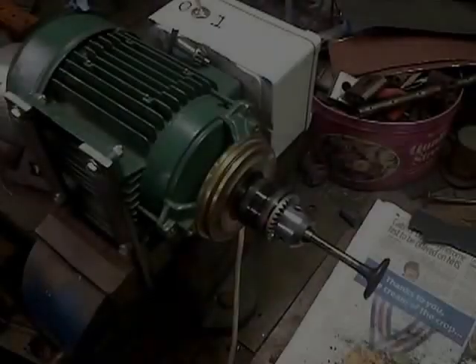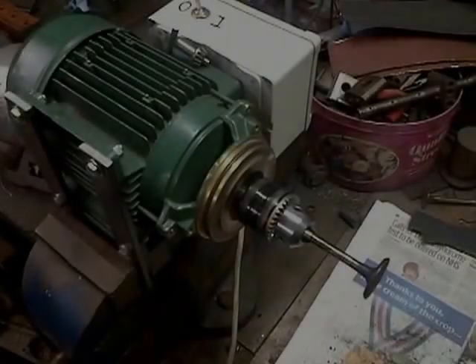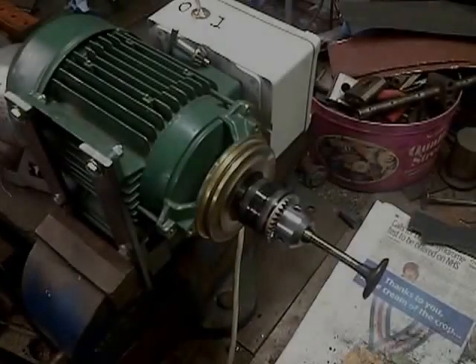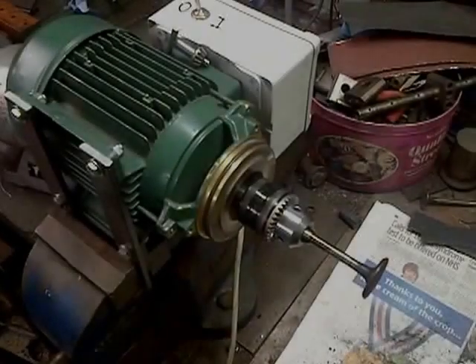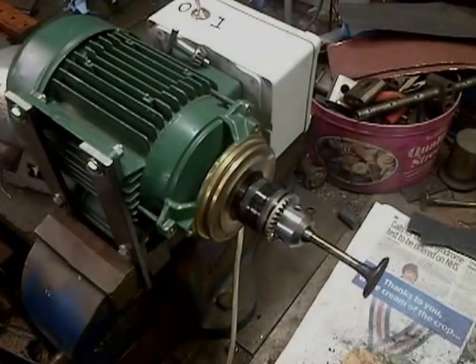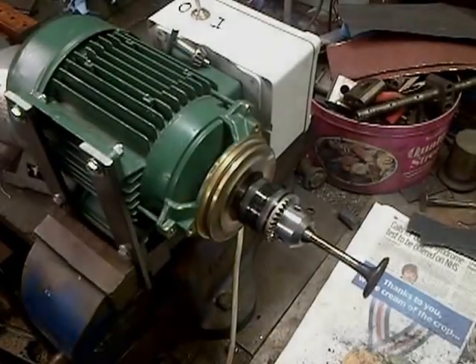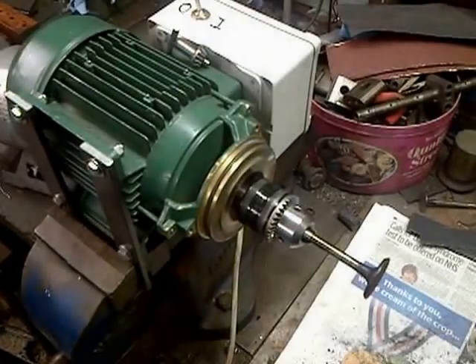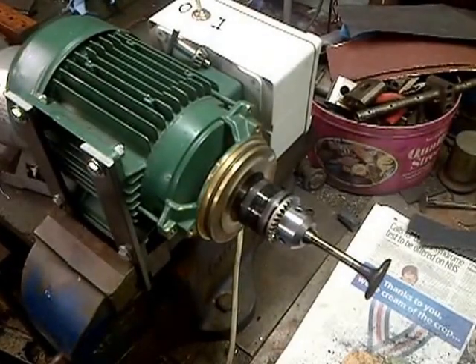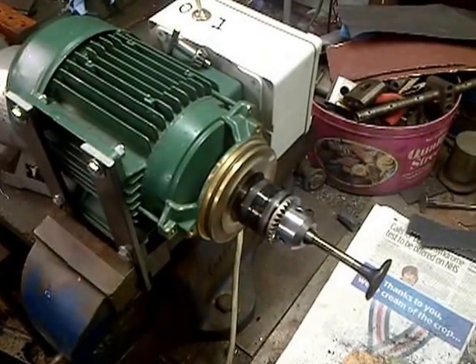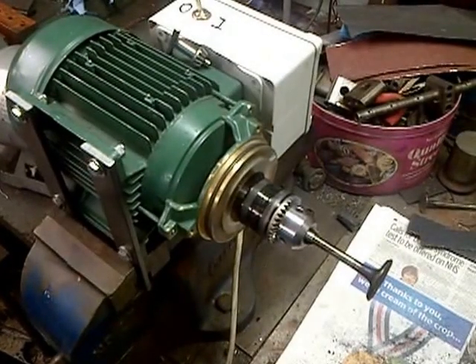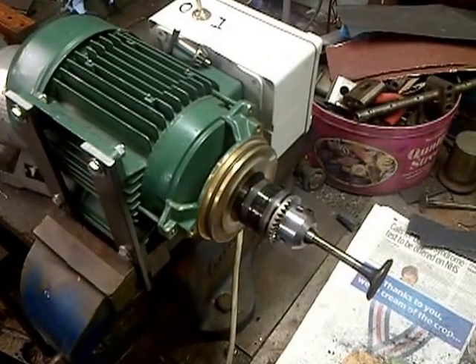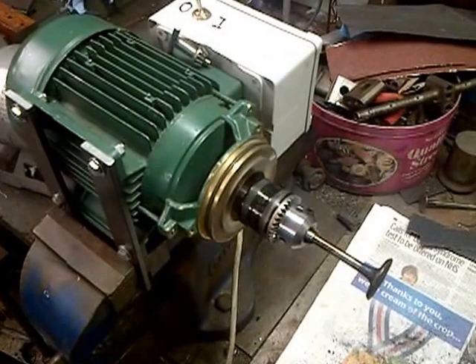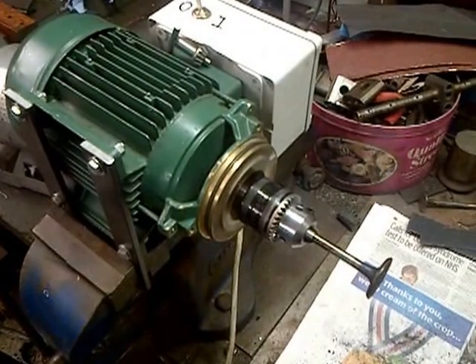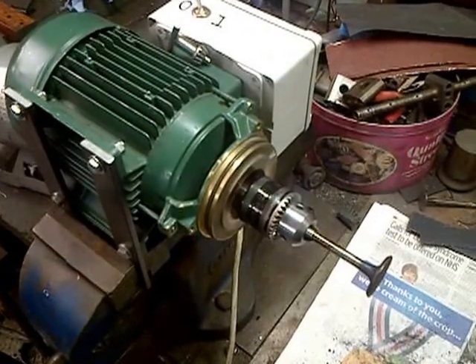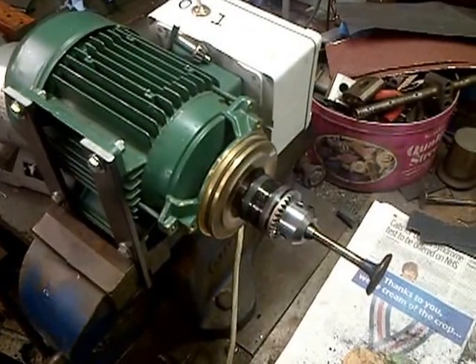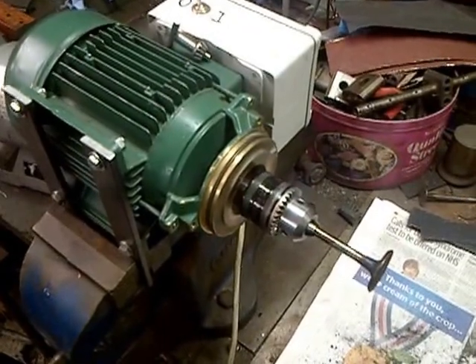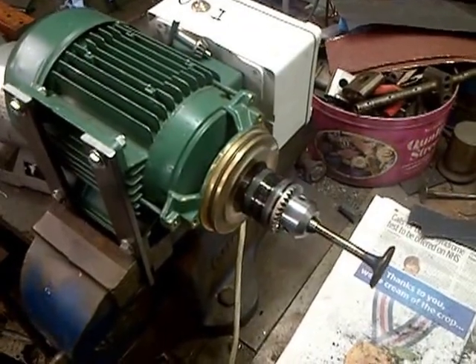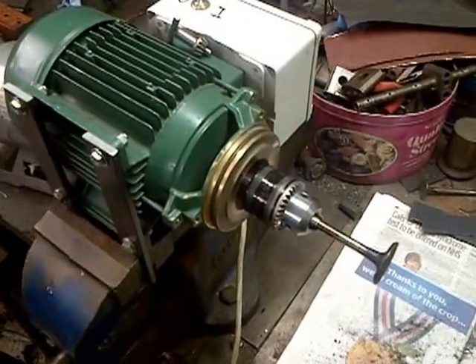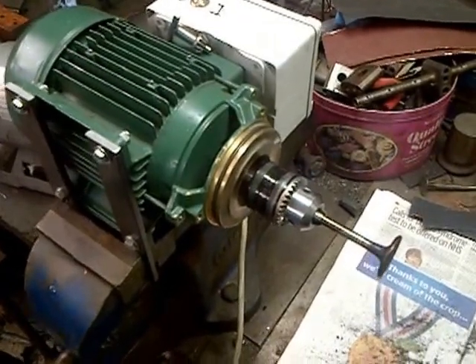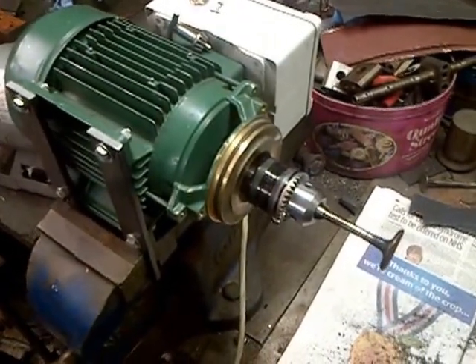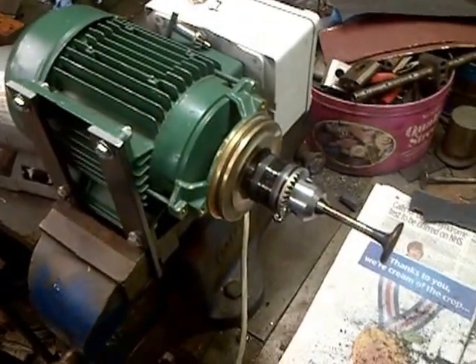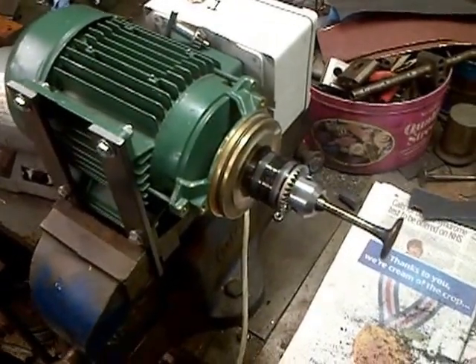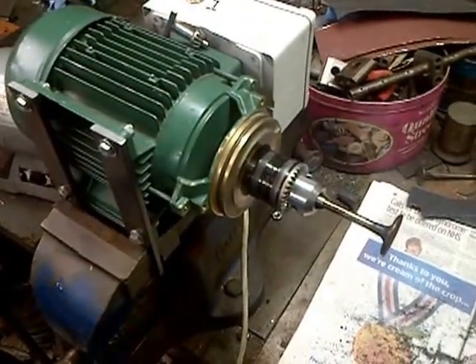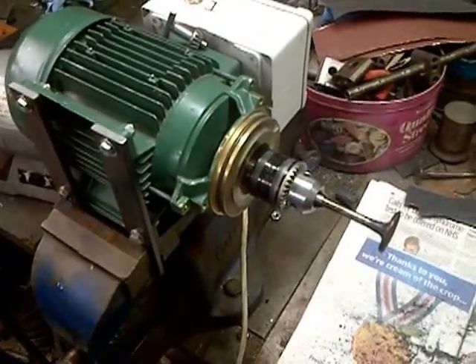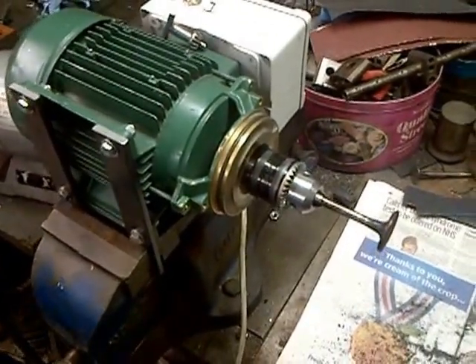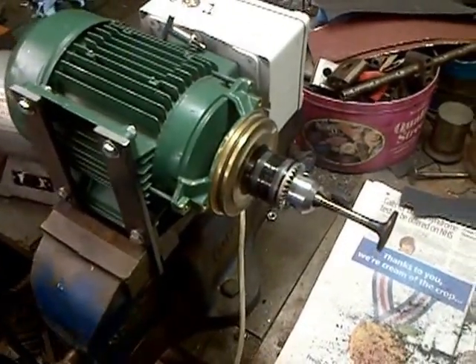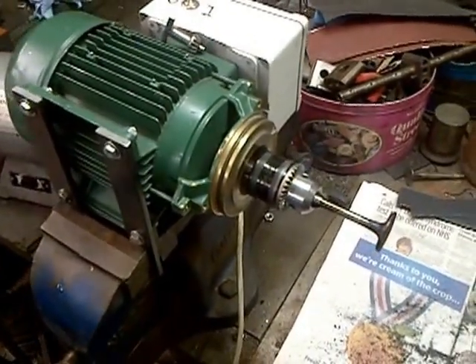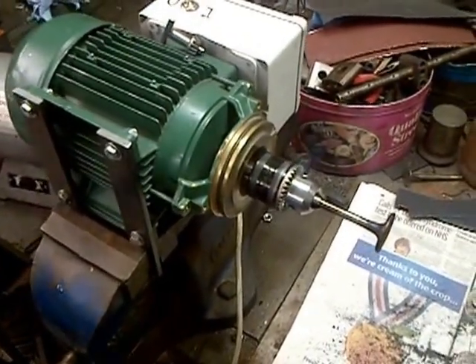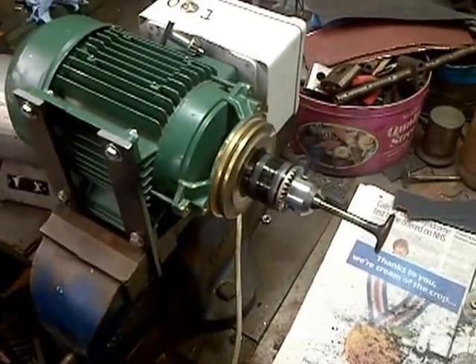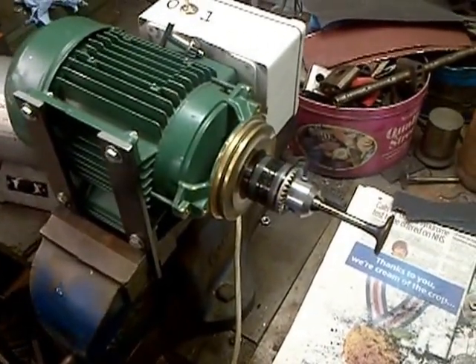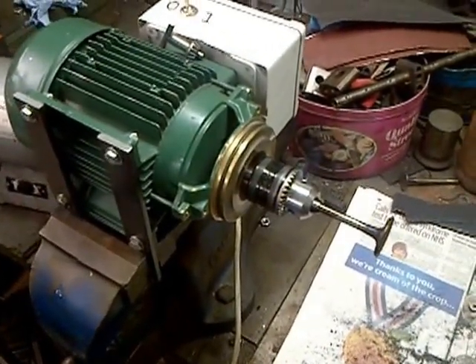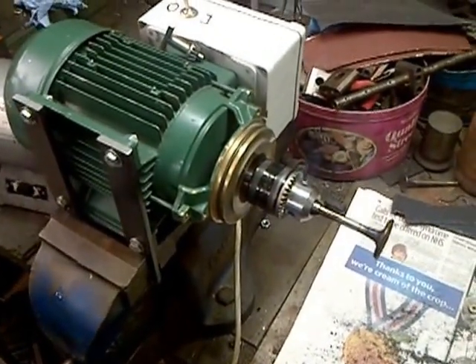Good evening YouTube. I've been asked a few questions about my valve cleaning rig, so here we are.